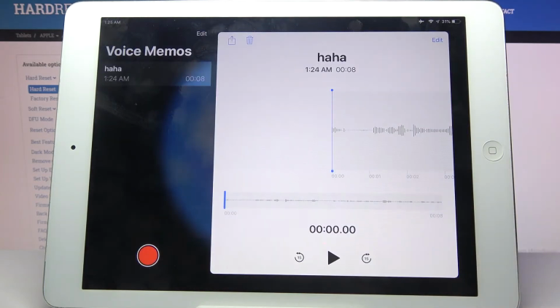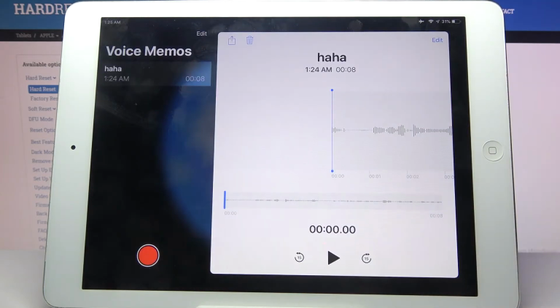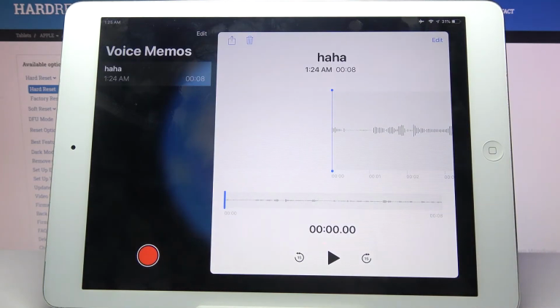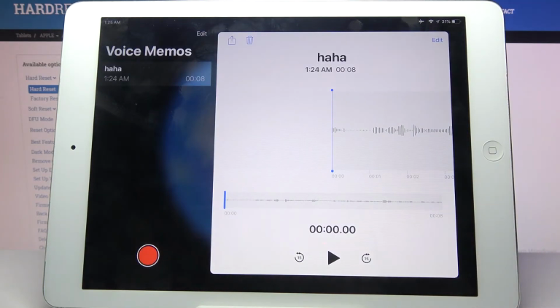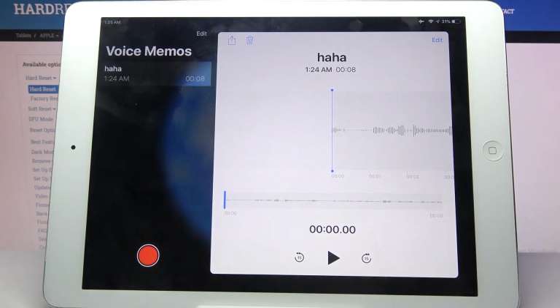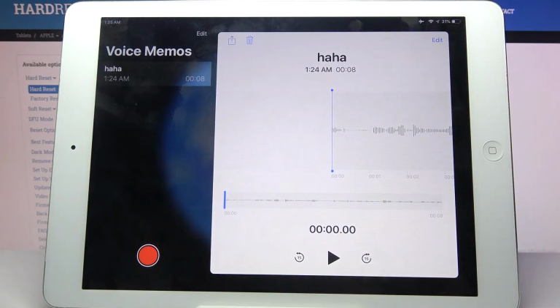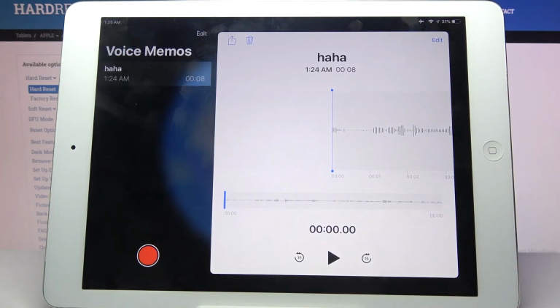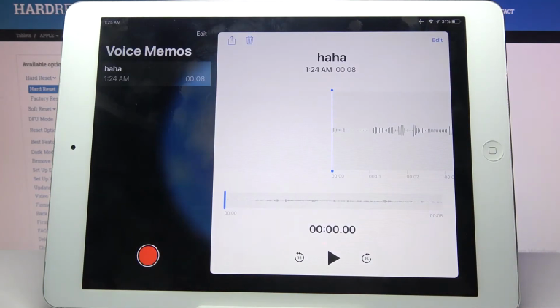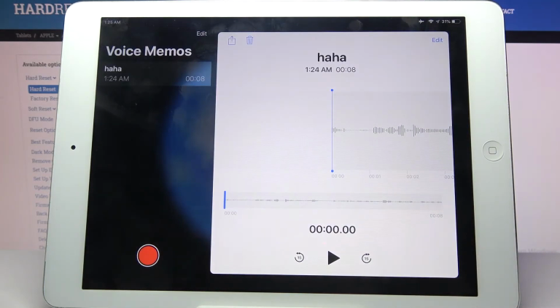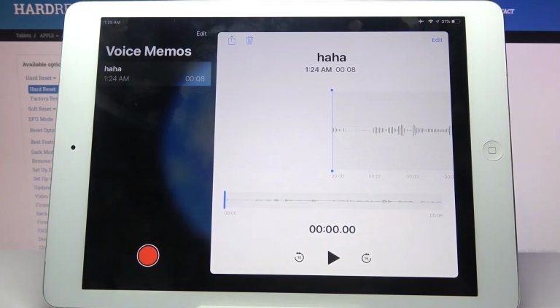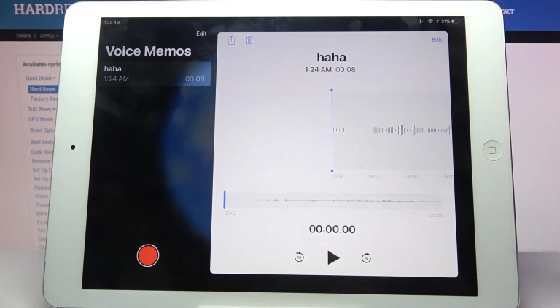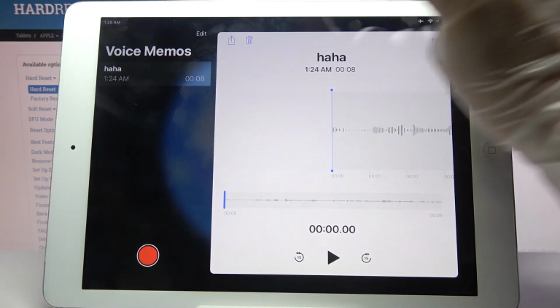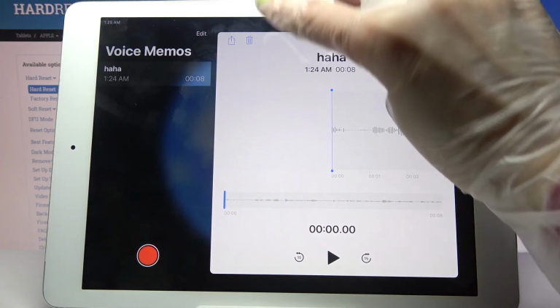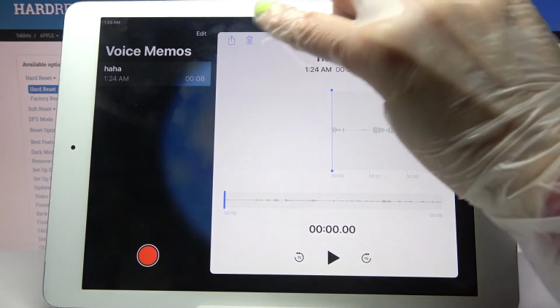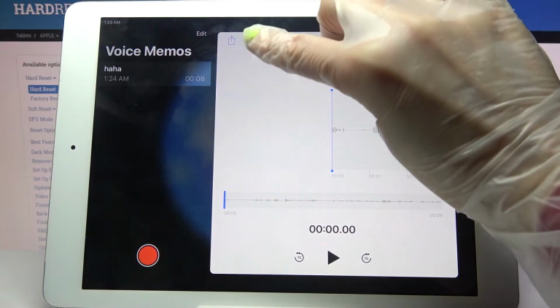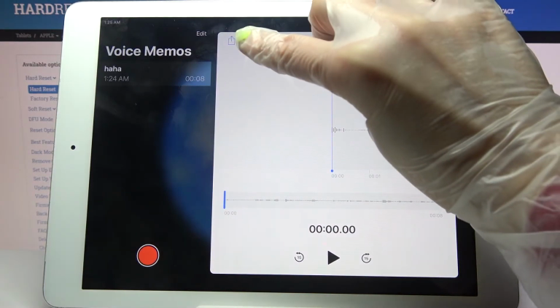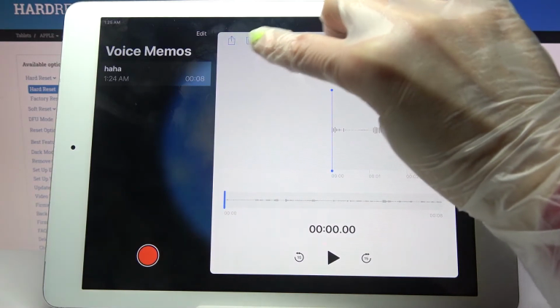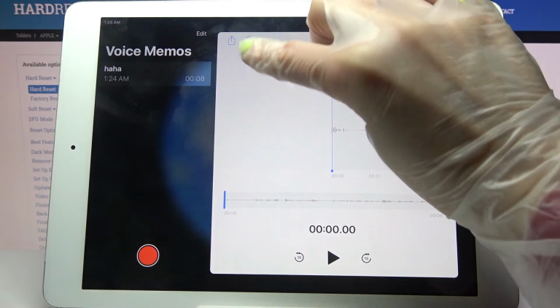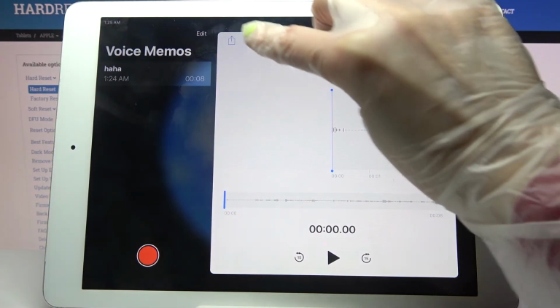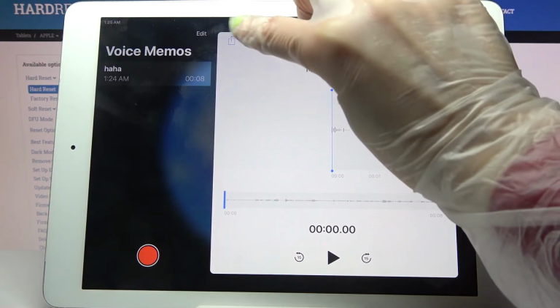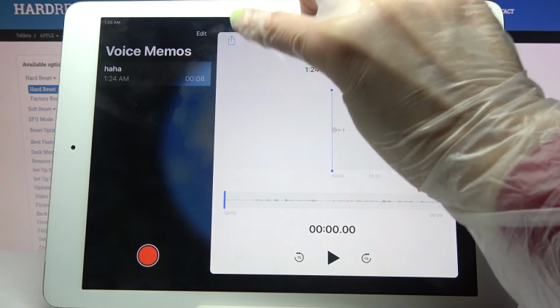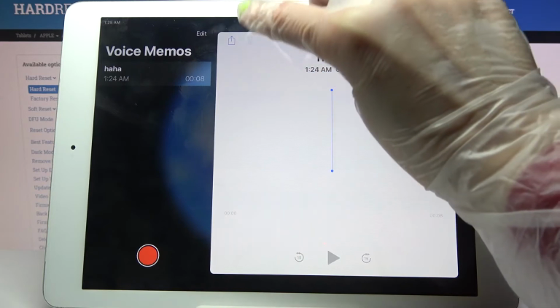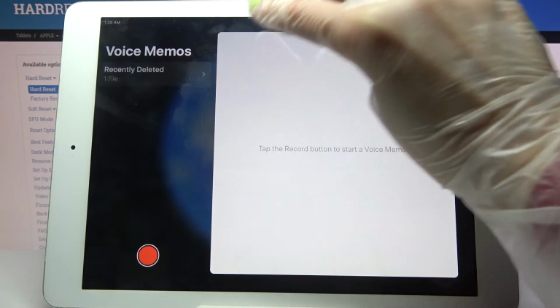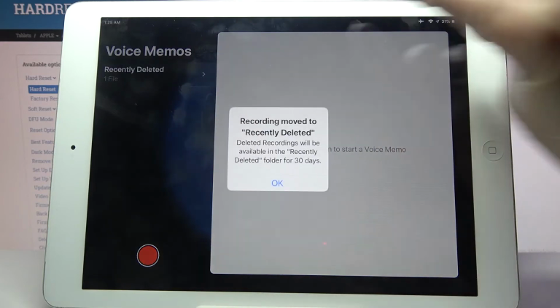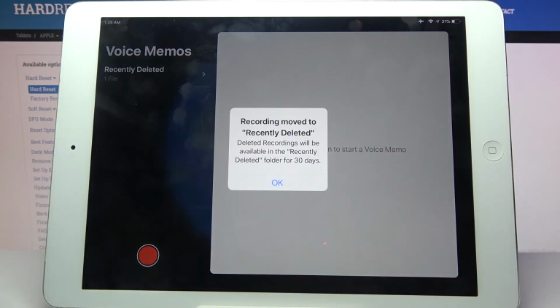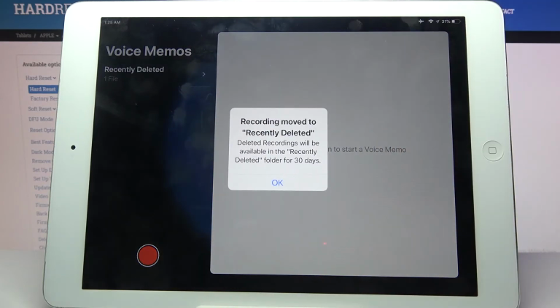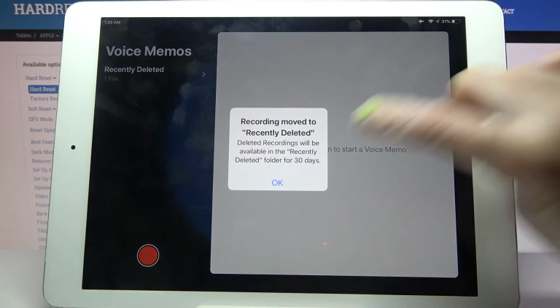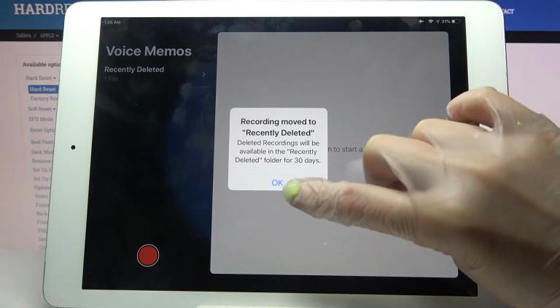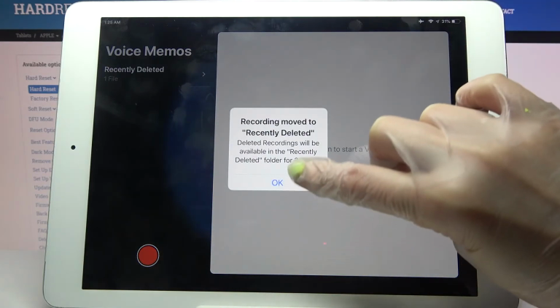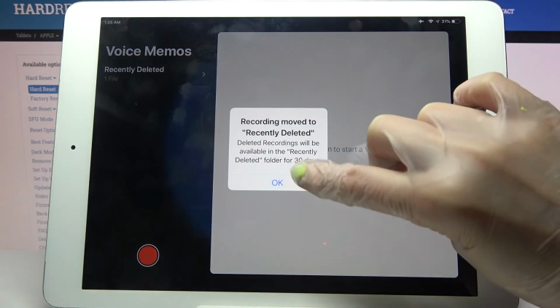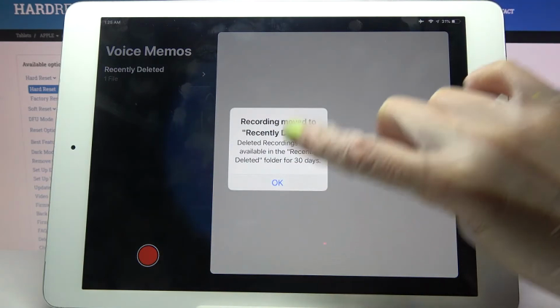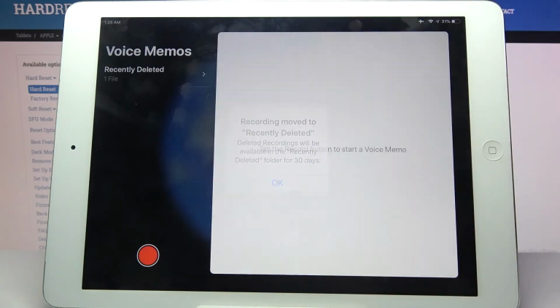If you wish to delete your recording, tap on the bin icon at the top left corner and click OK.